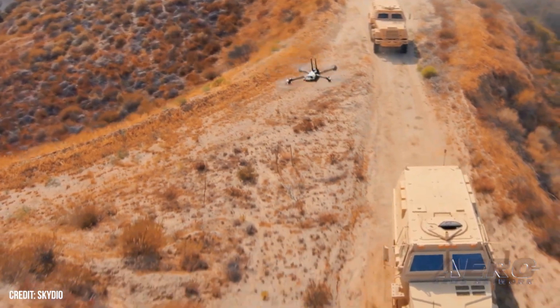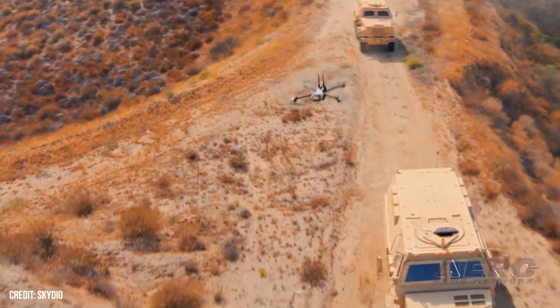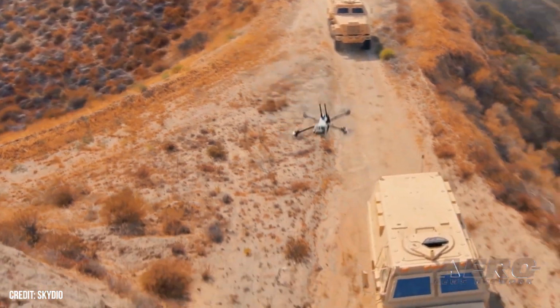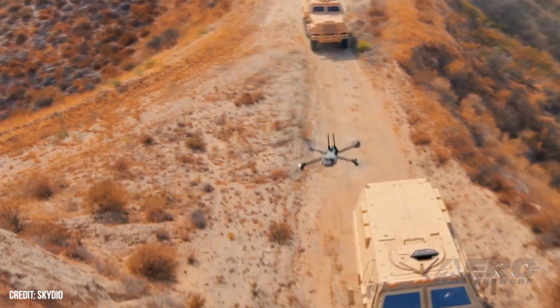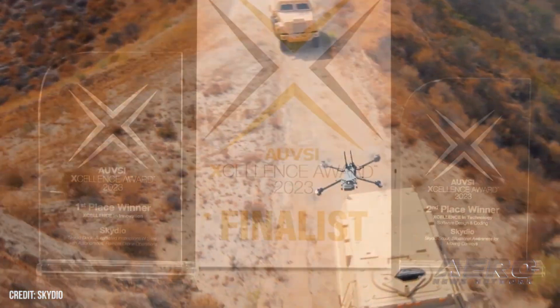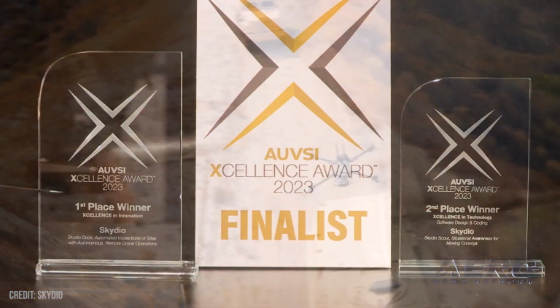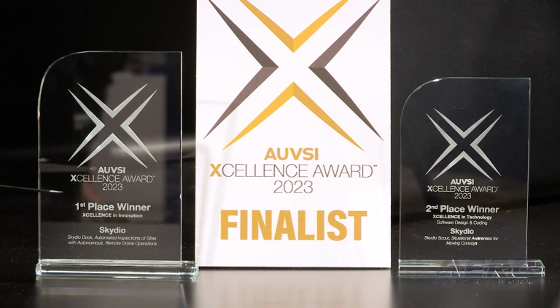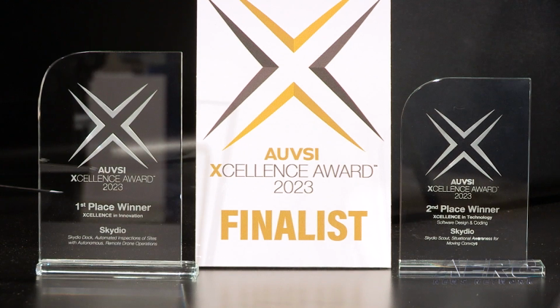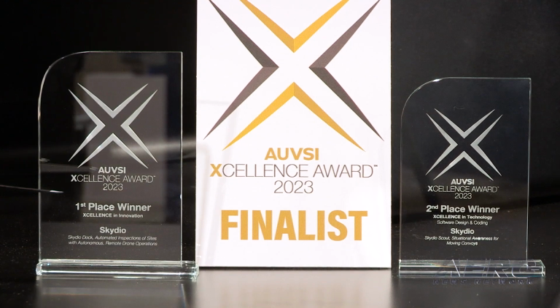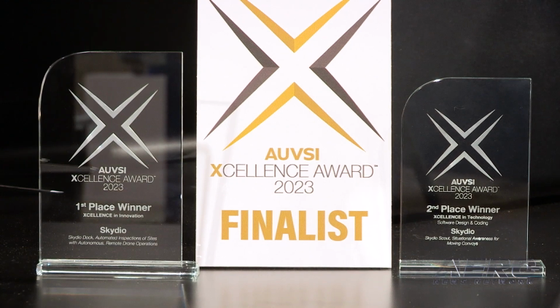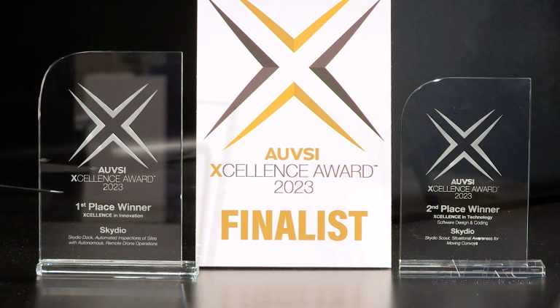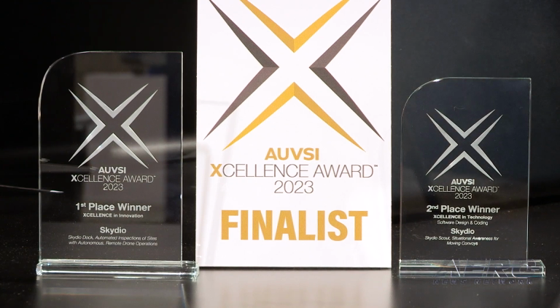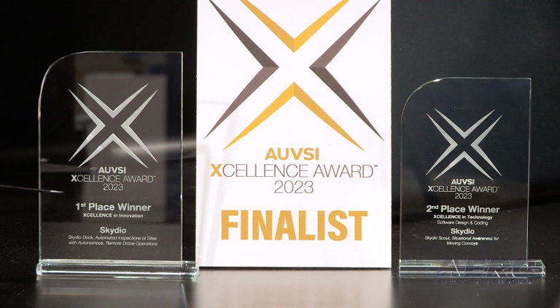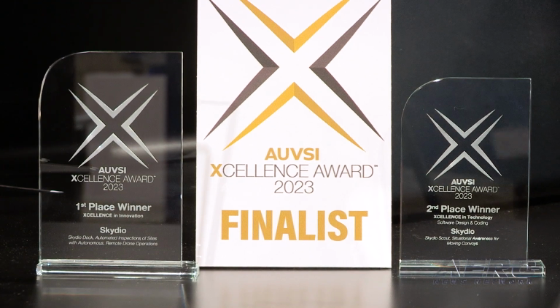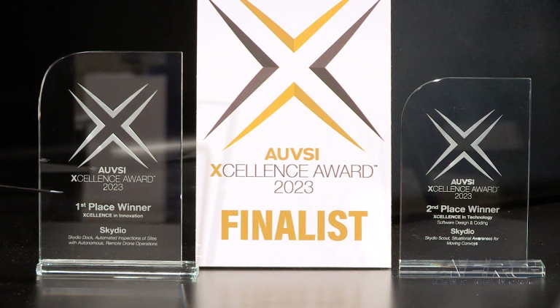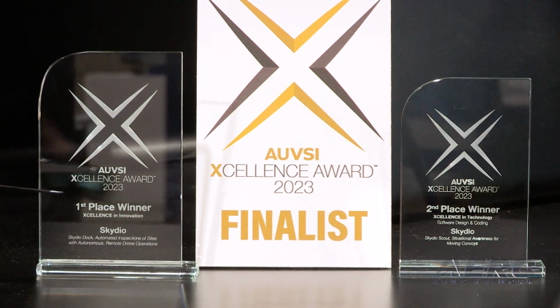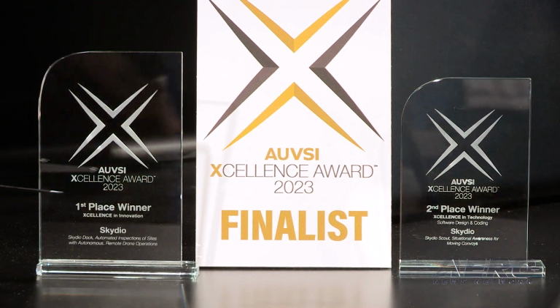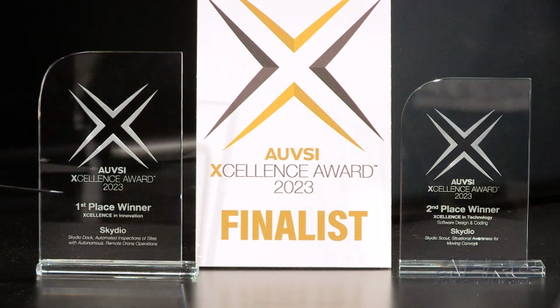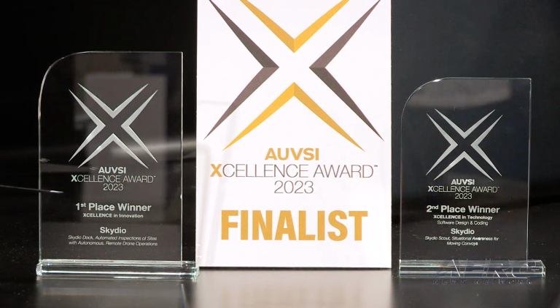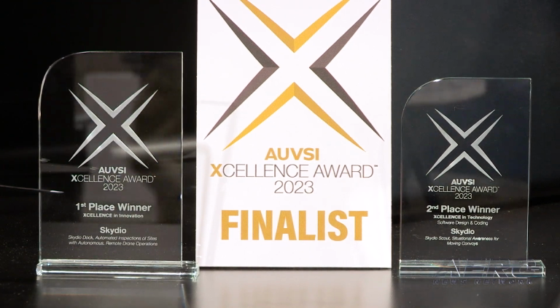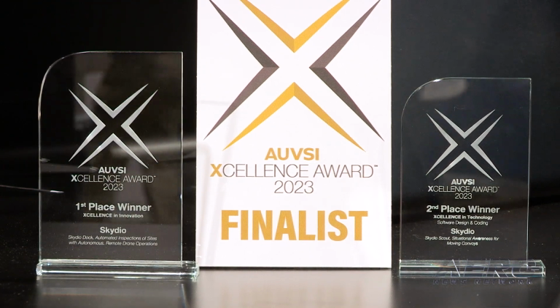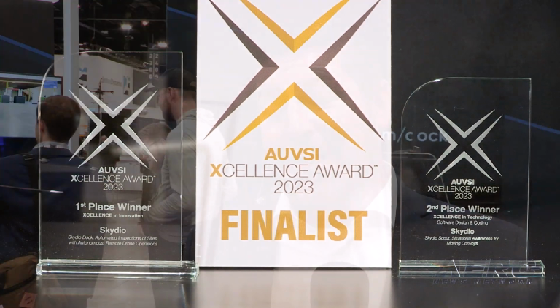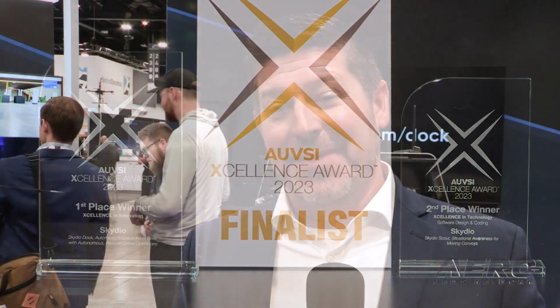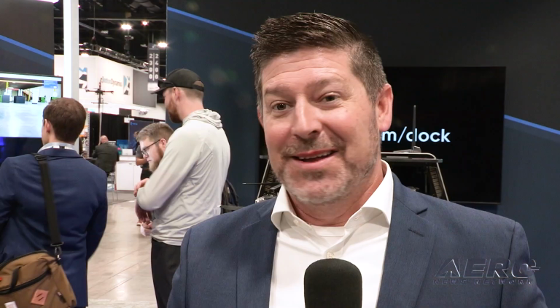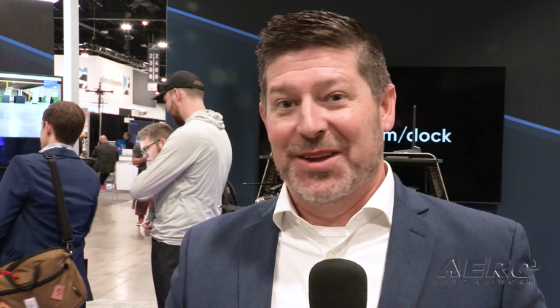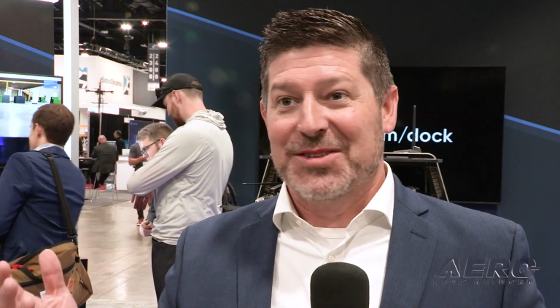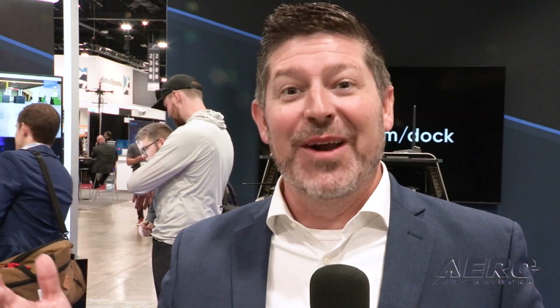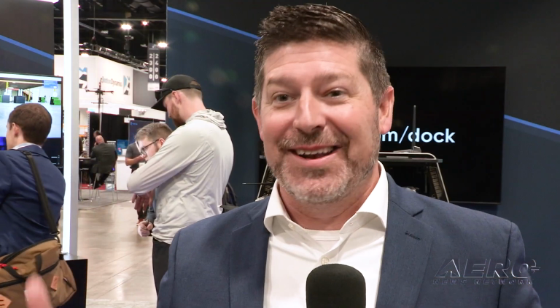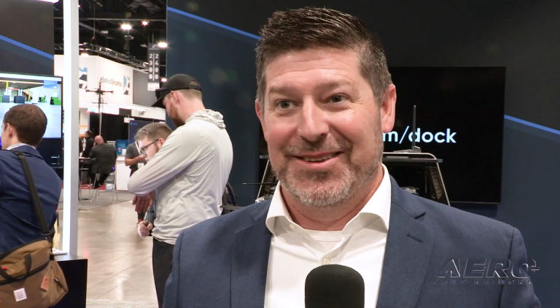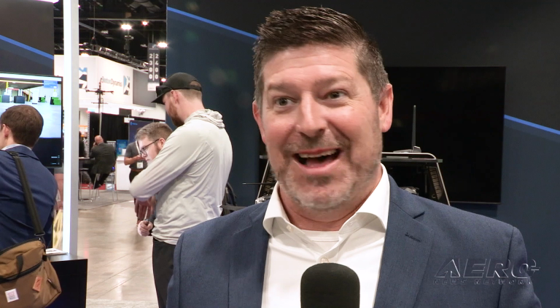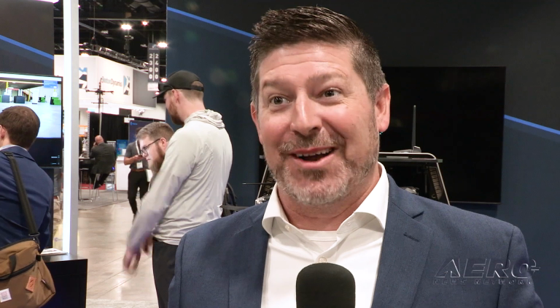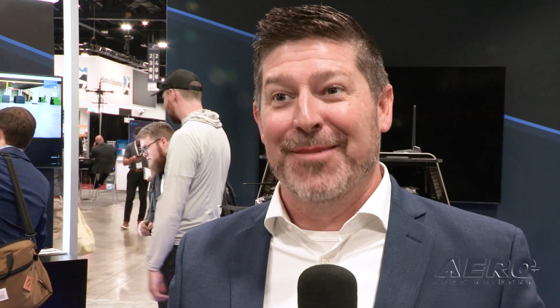We've got a lot of stuff on the roadmap and I'm super excited. I think you'll start to see something hopefully later this year — tune in, there's a lot more coming.